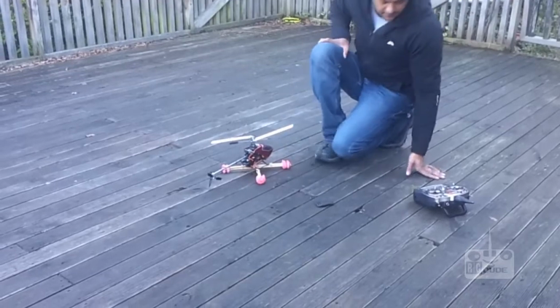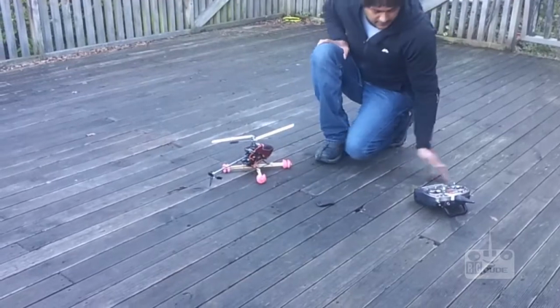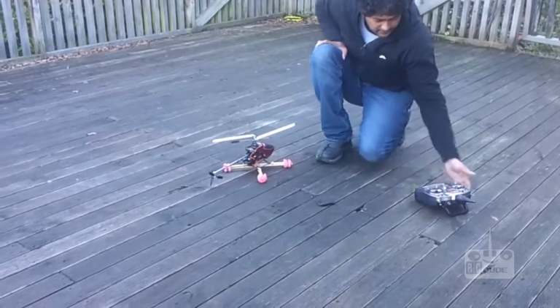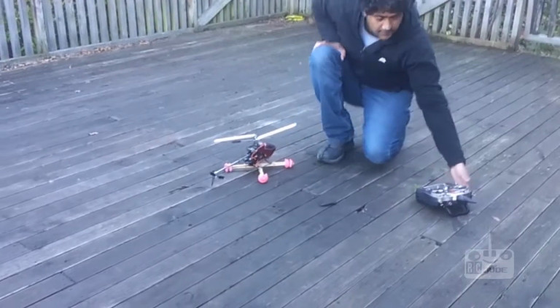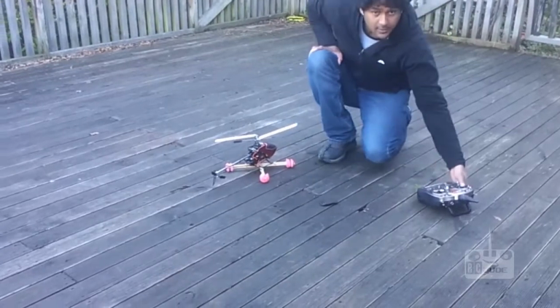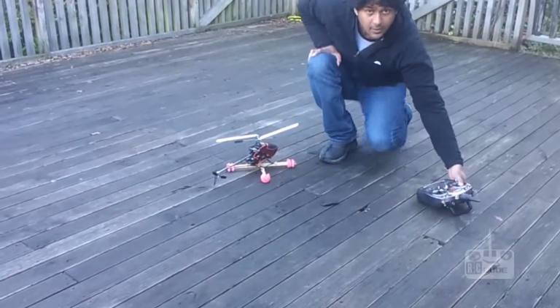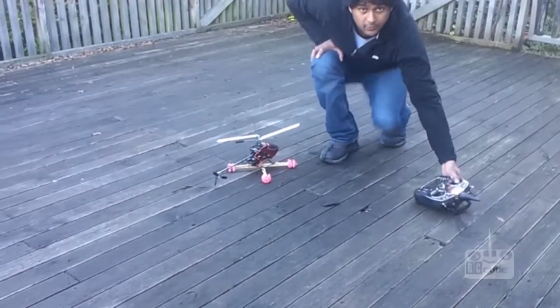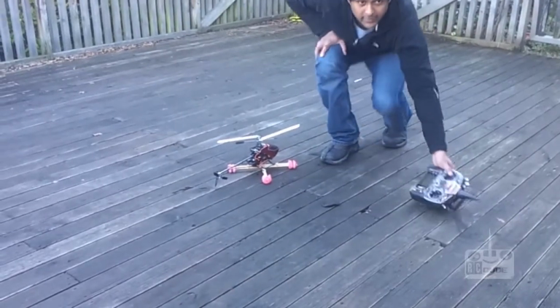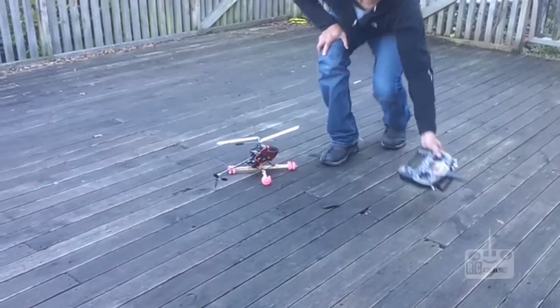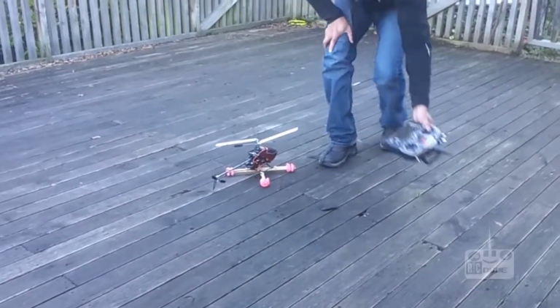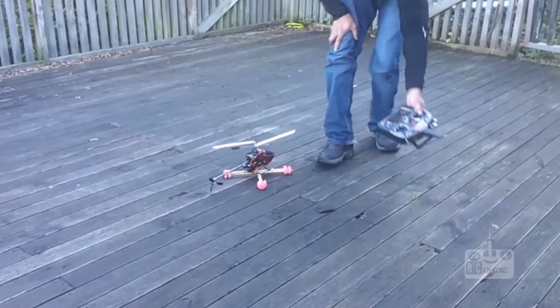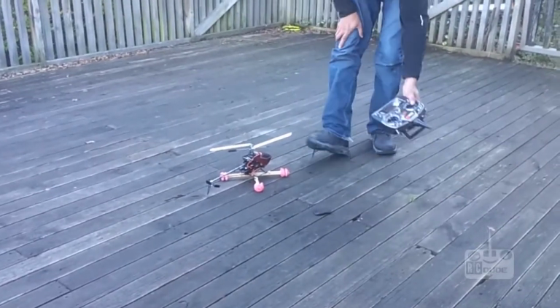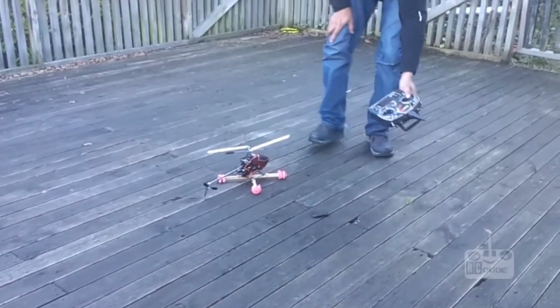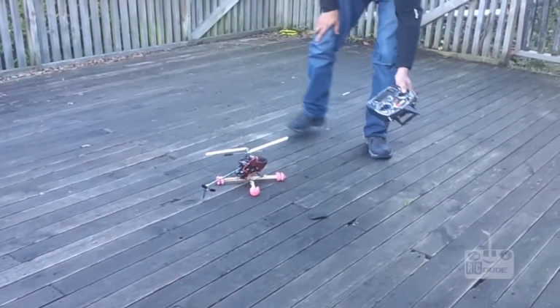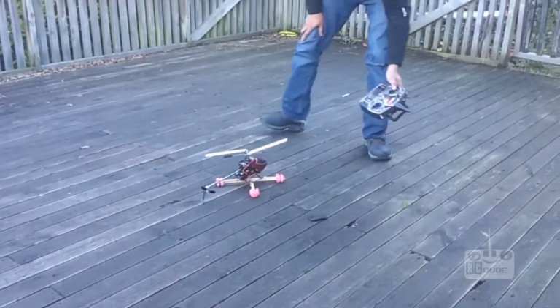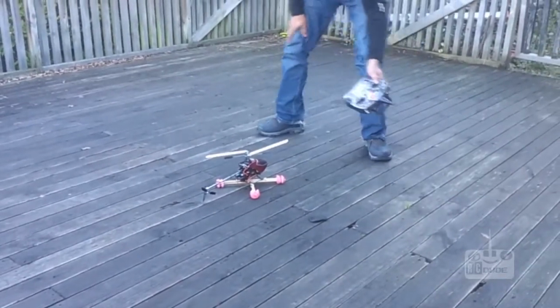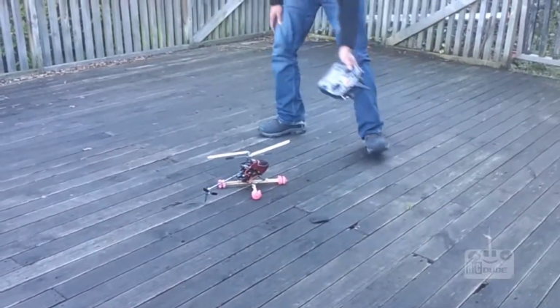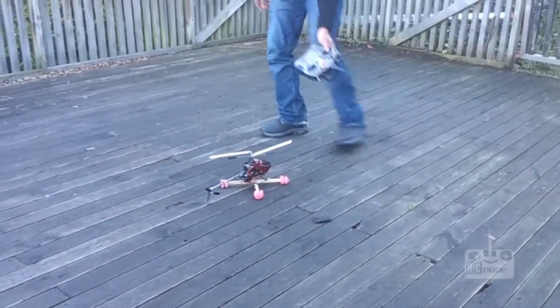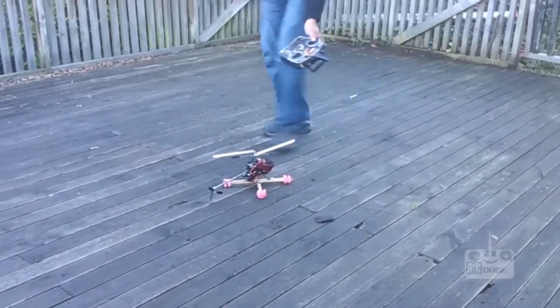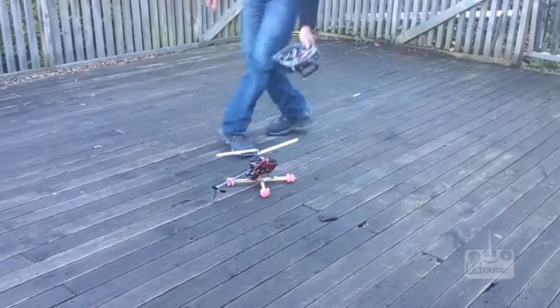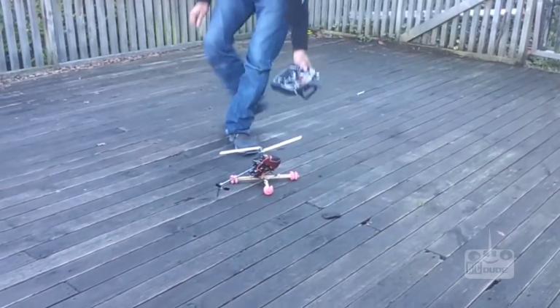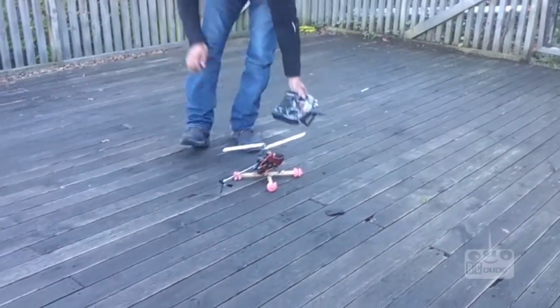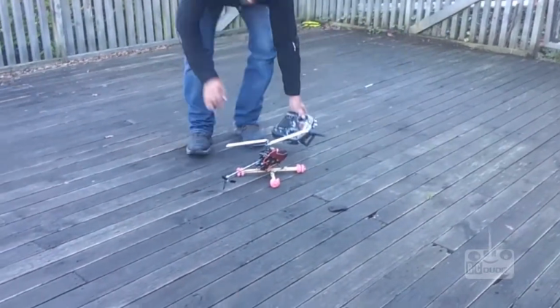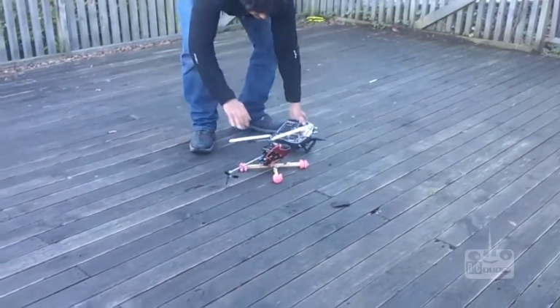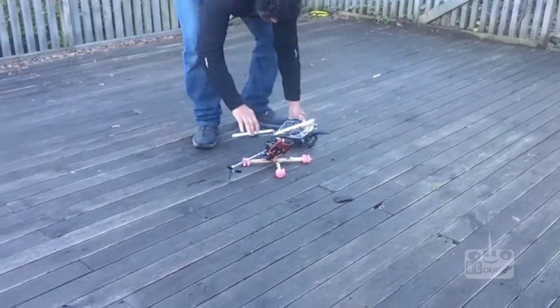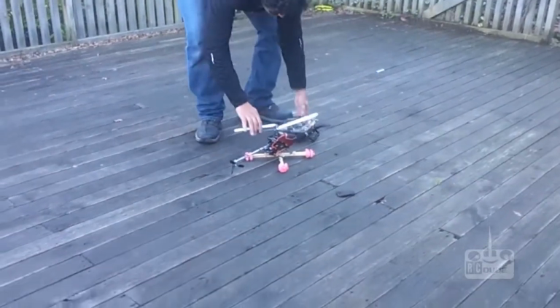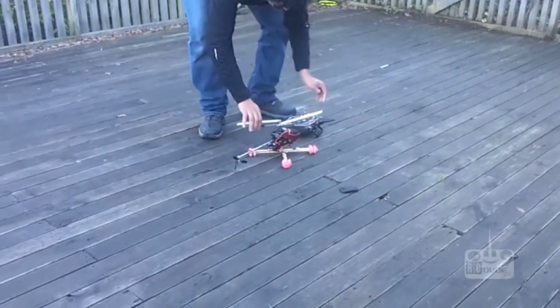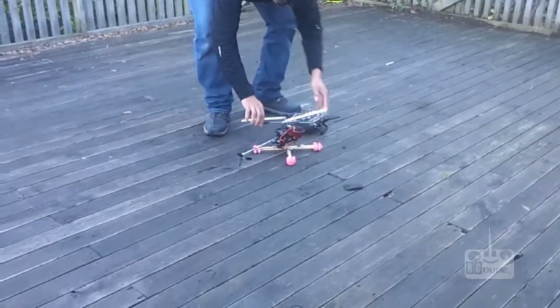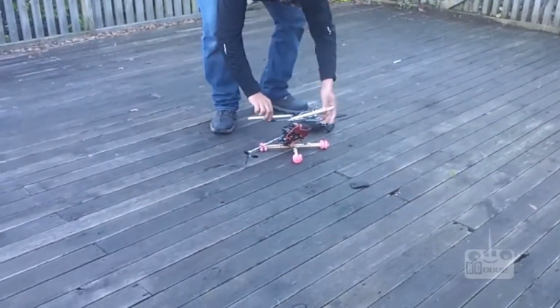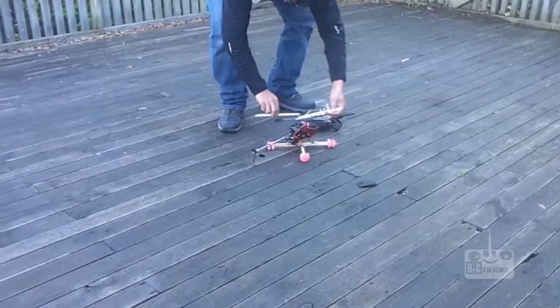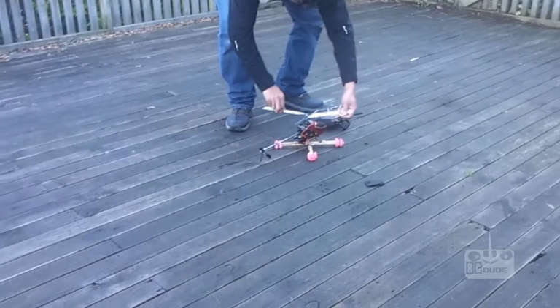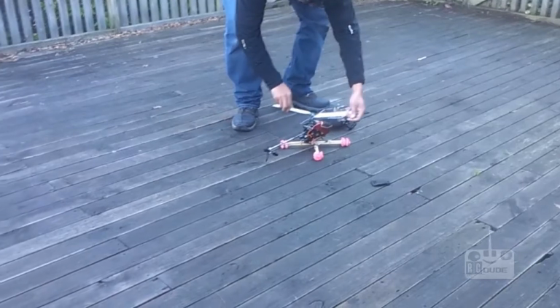All right guys, let's hover this thing and I hope it works.